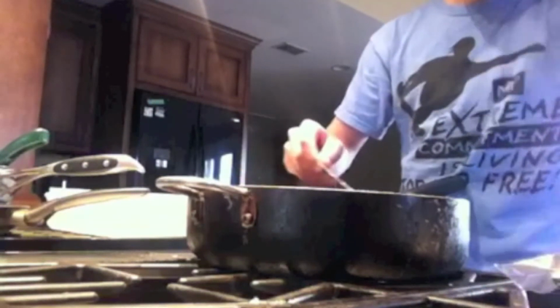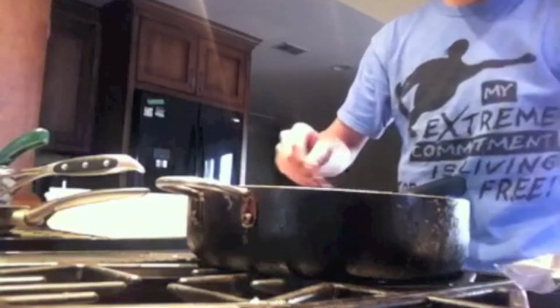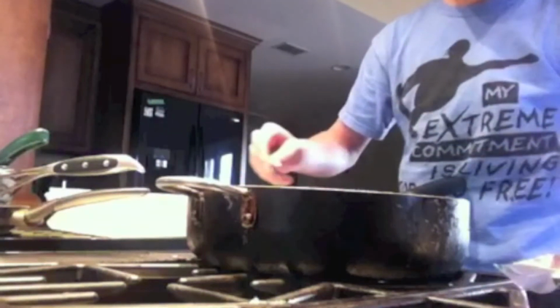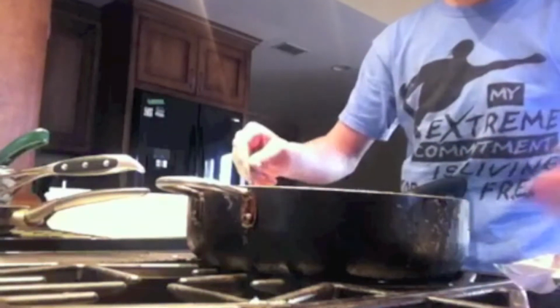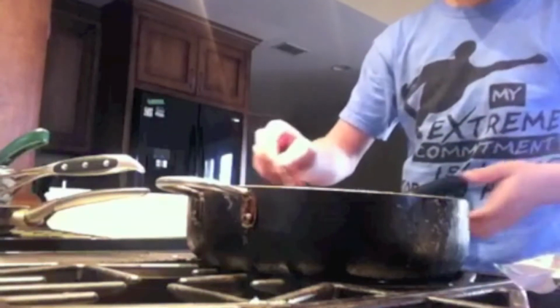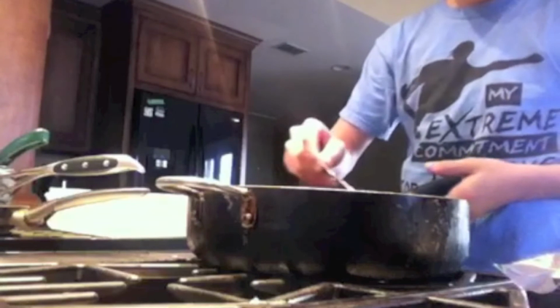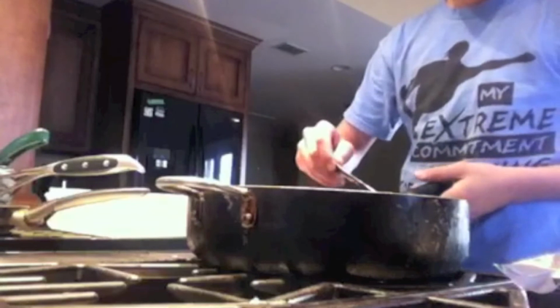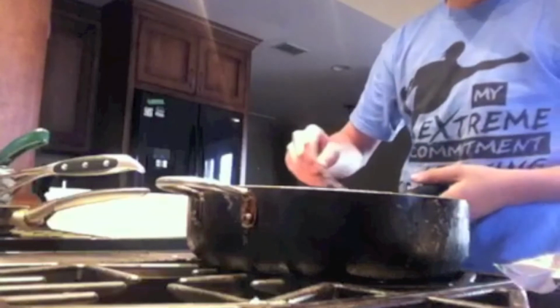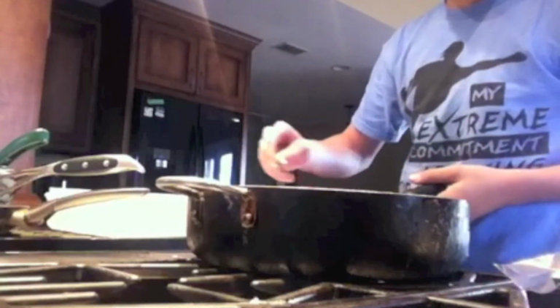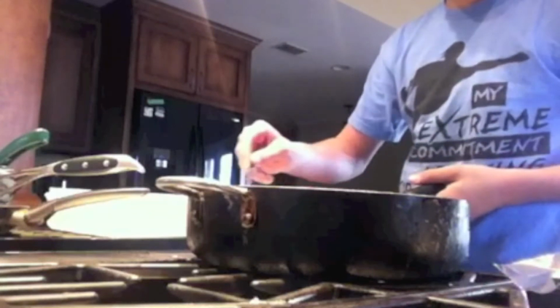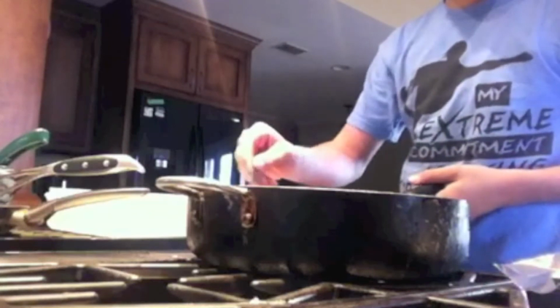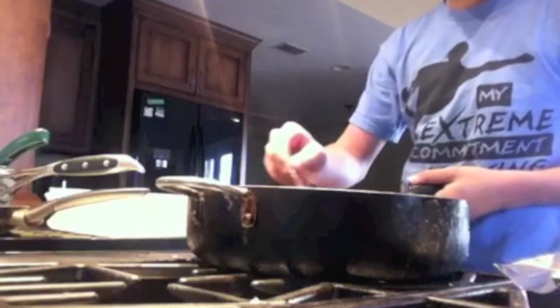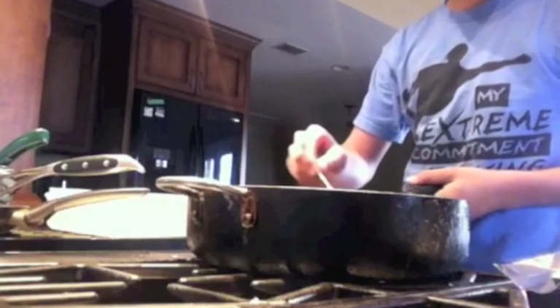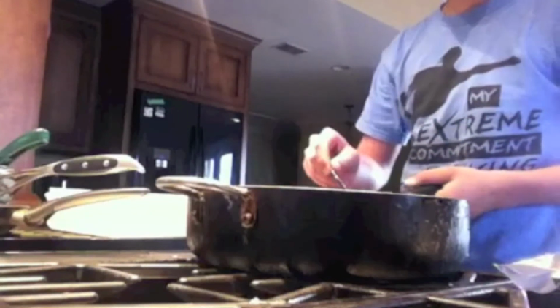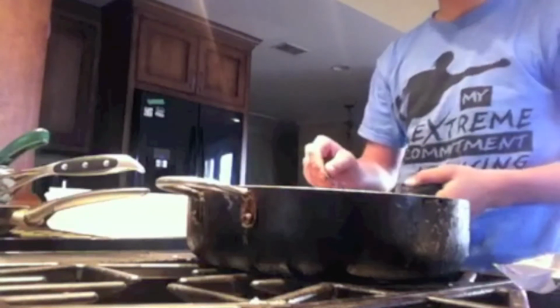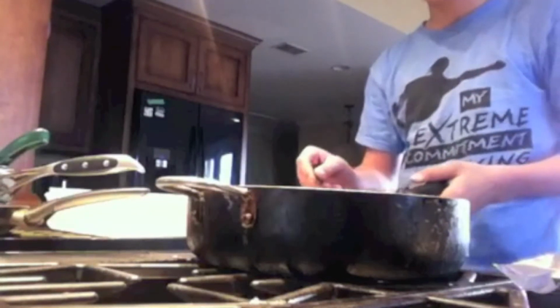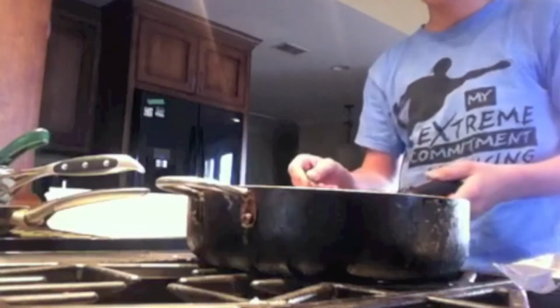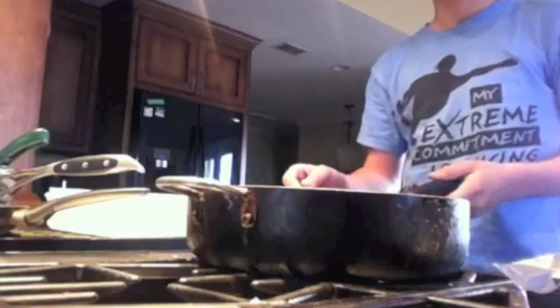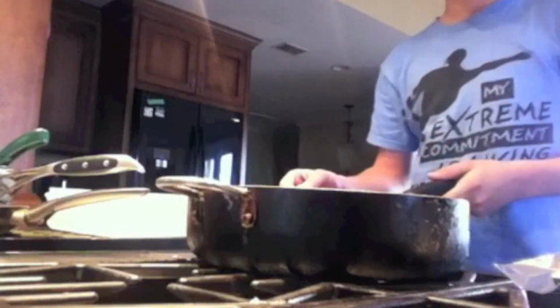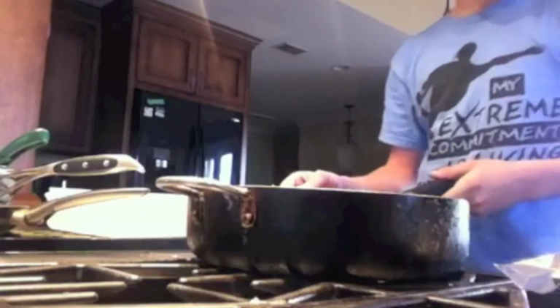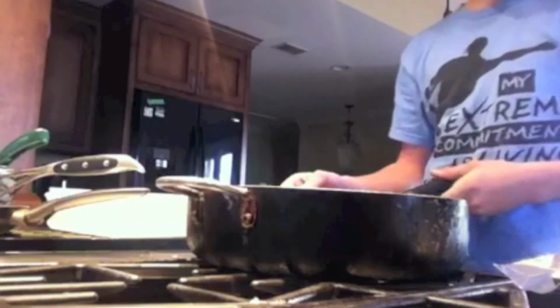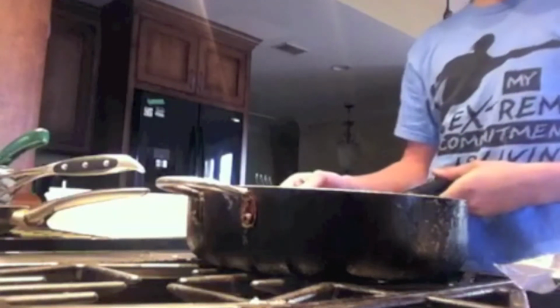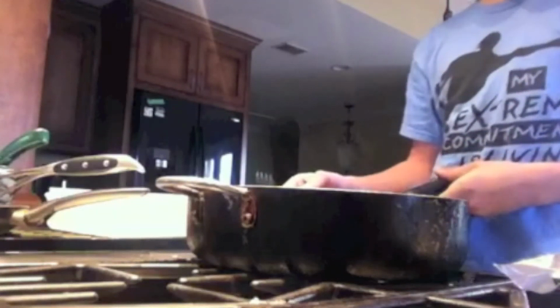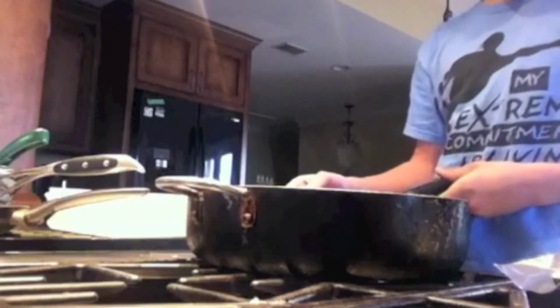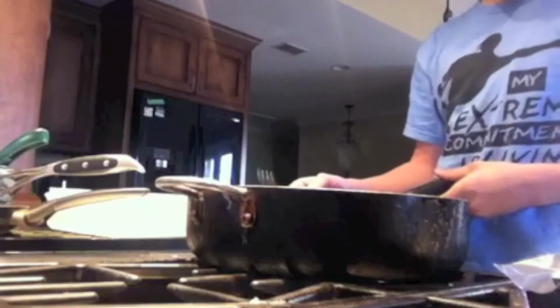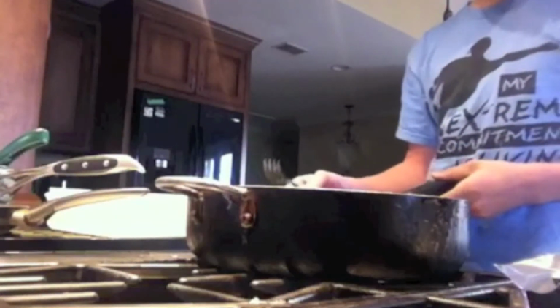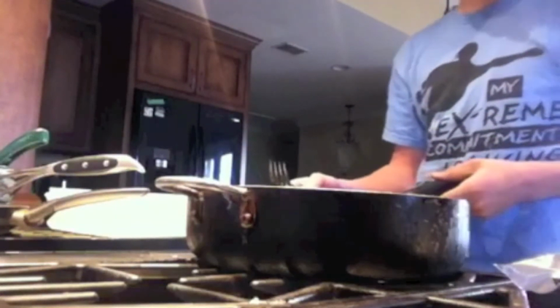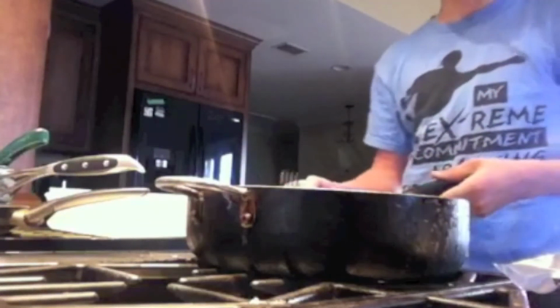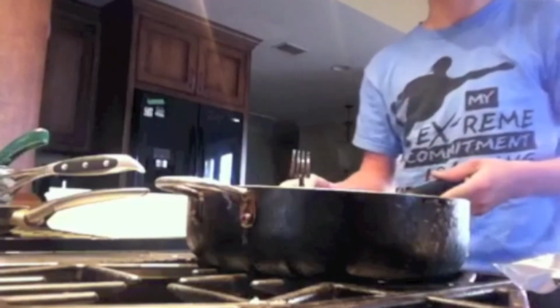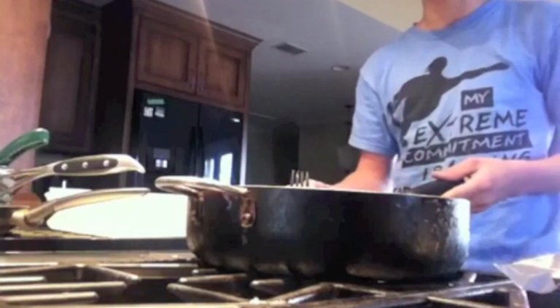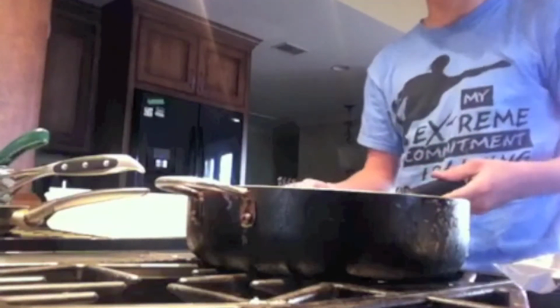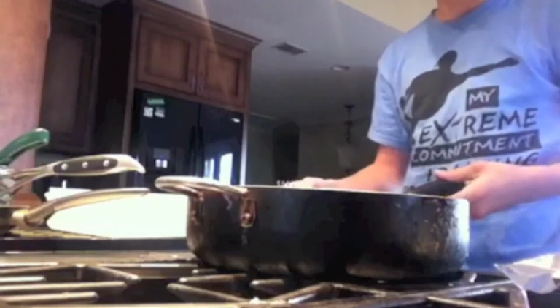Then you want to put it in the fridge for three hours and then it should be fully solidified.